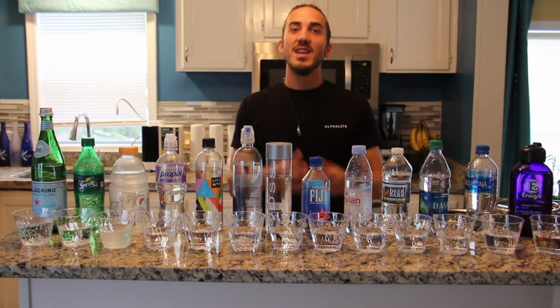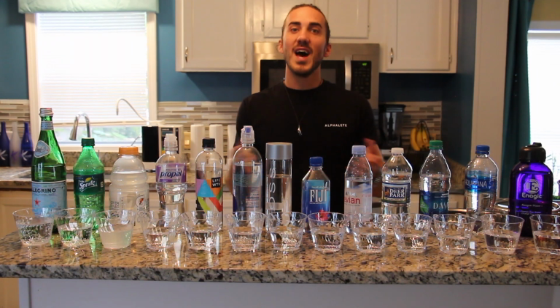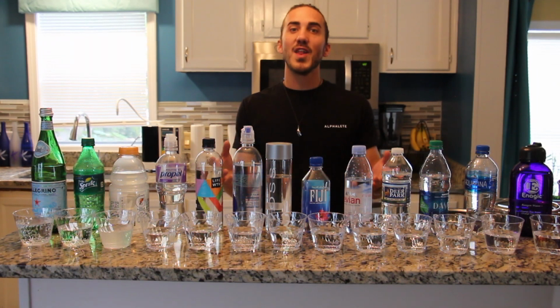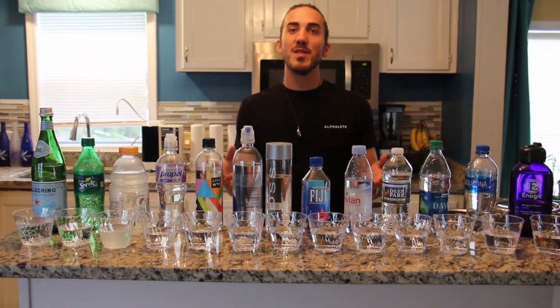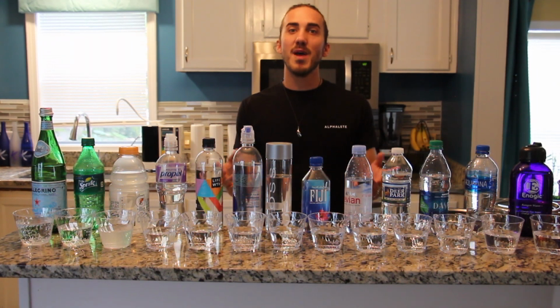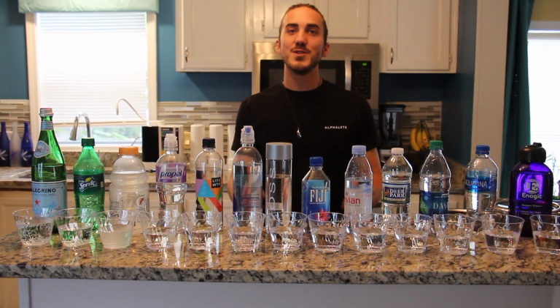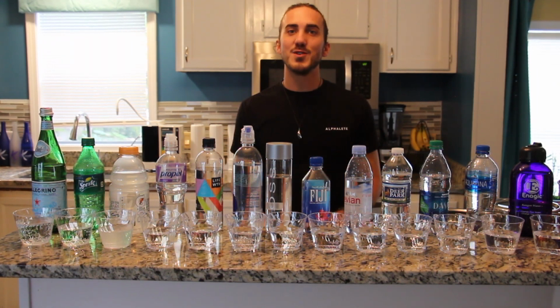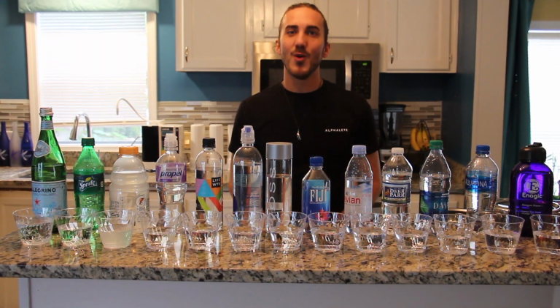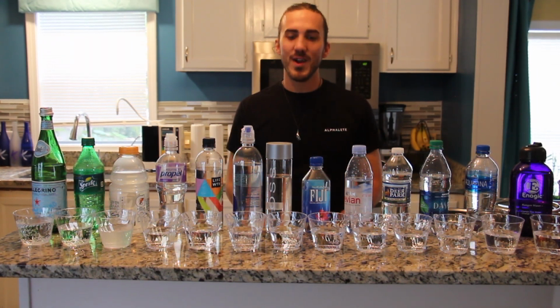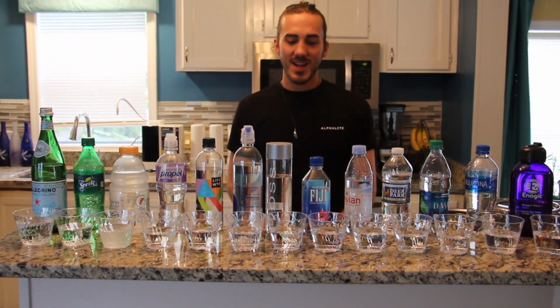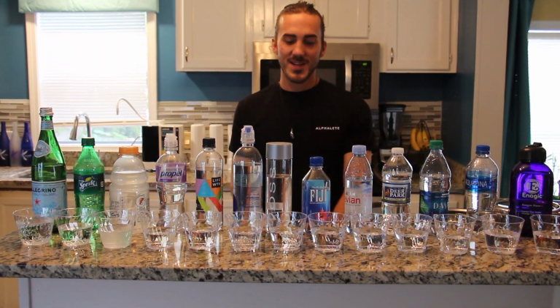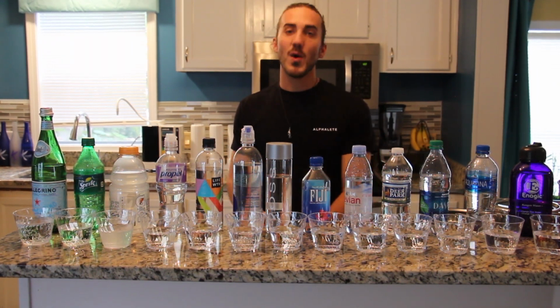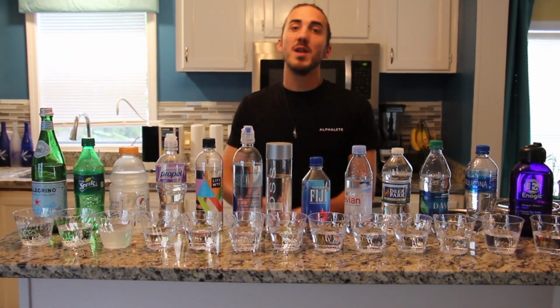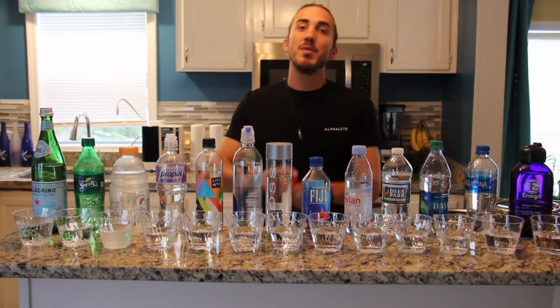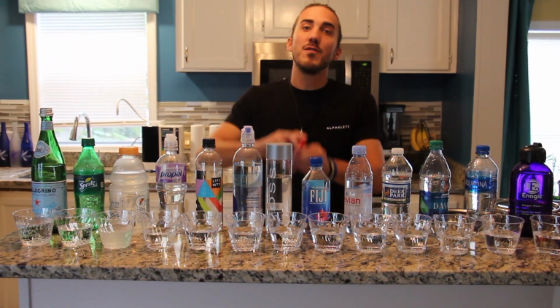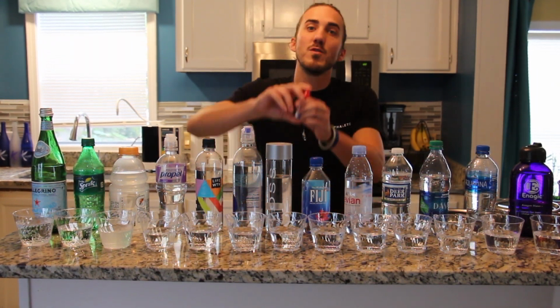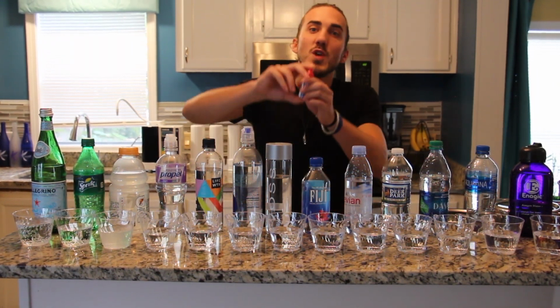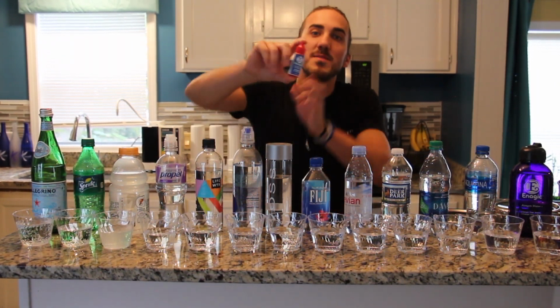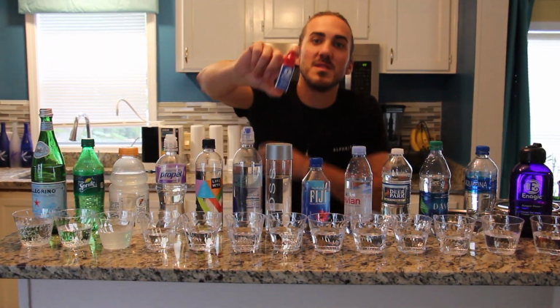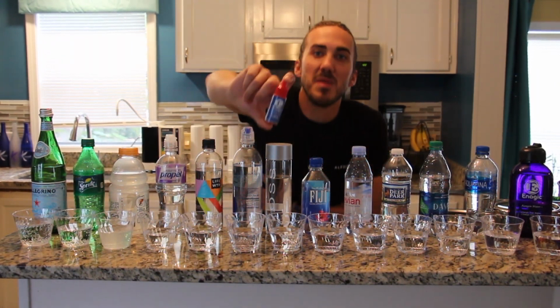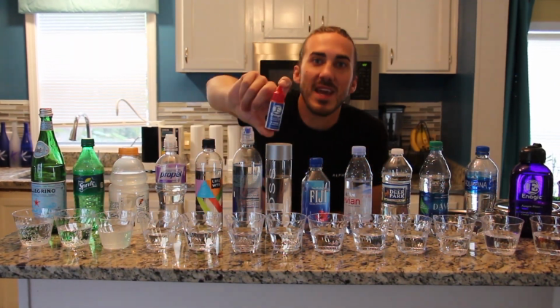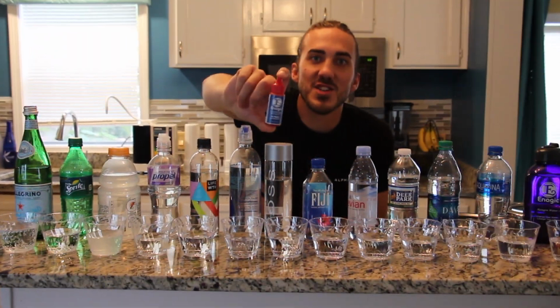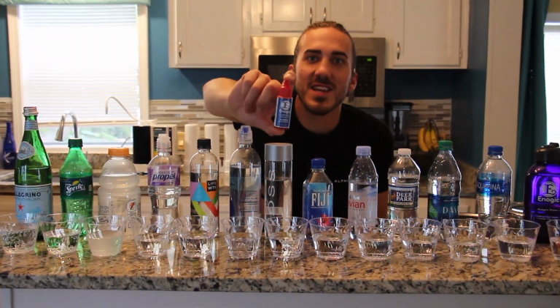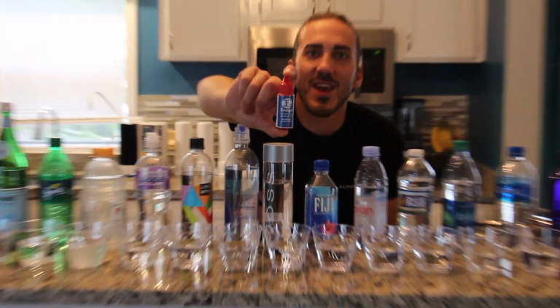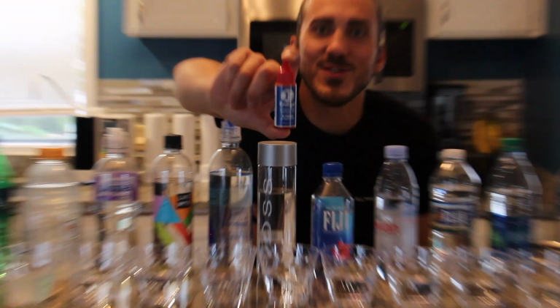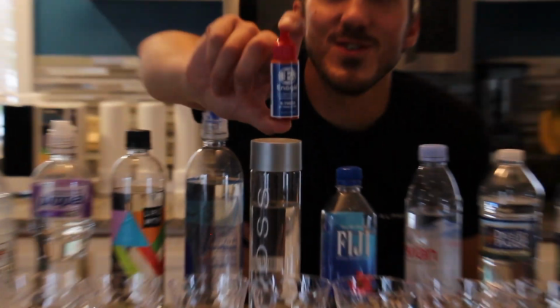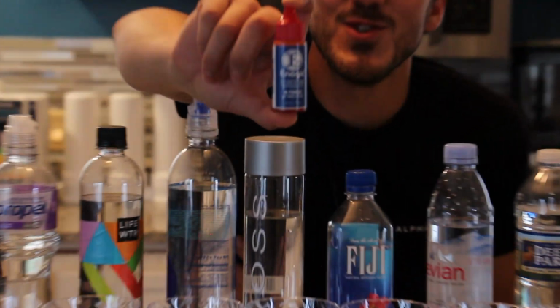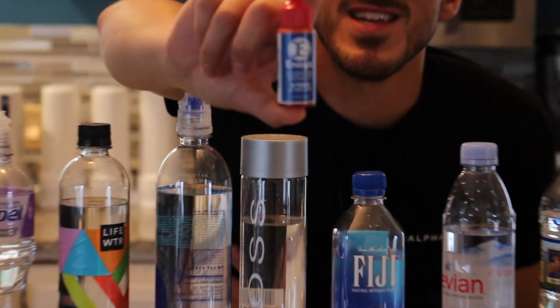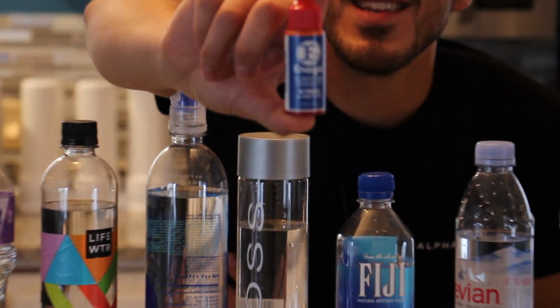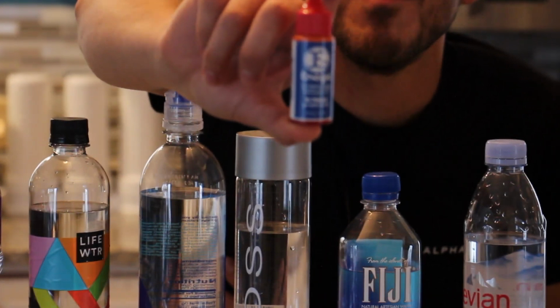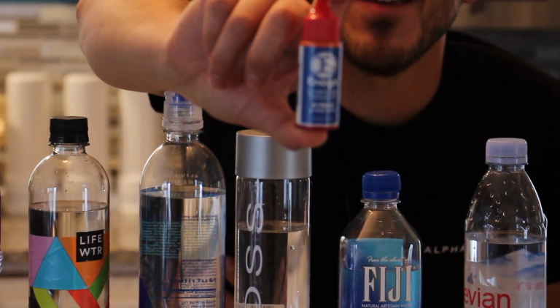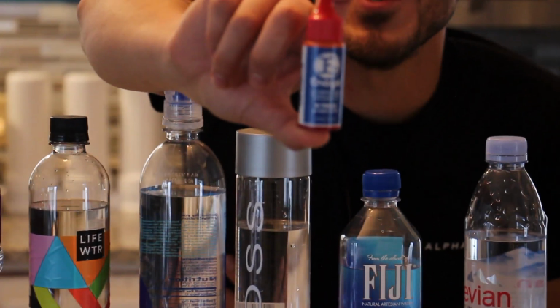Now that all the beverages are poured, let's go ahead and put a few drops of the pH indicator solution into the beverages.